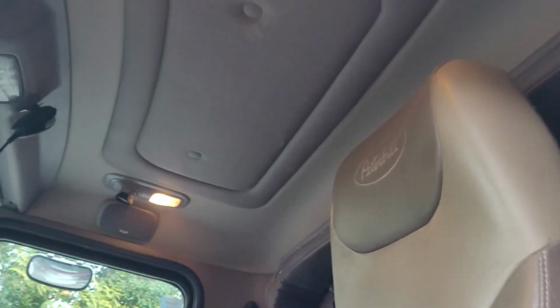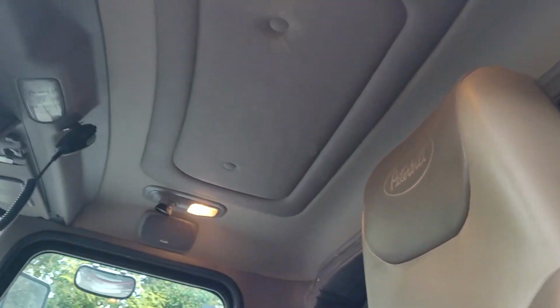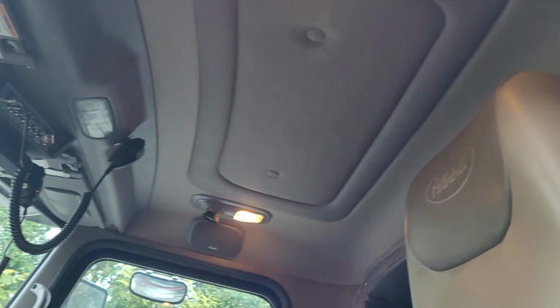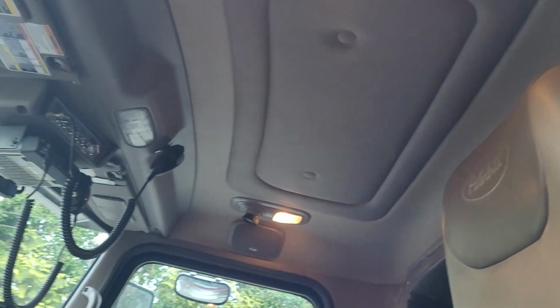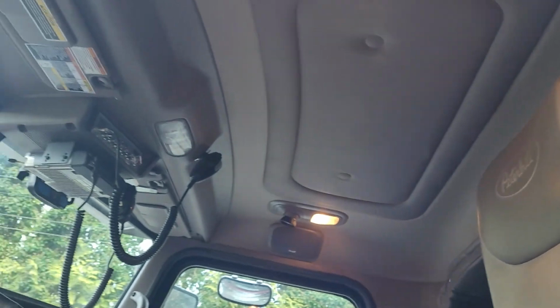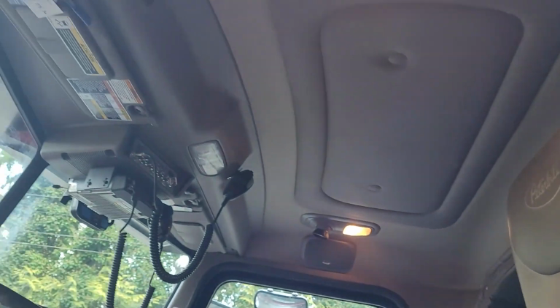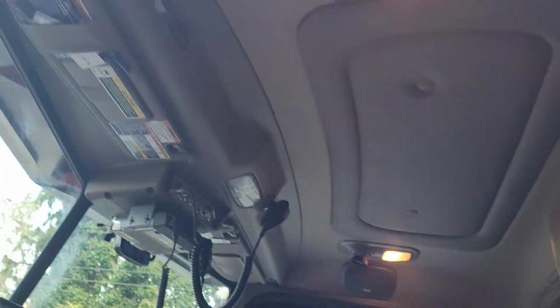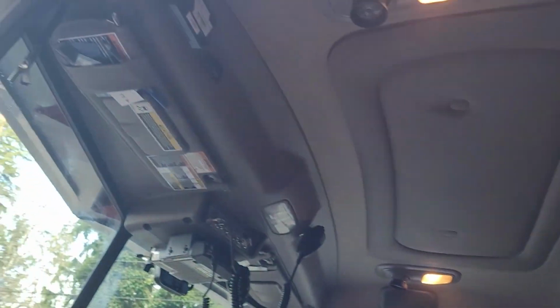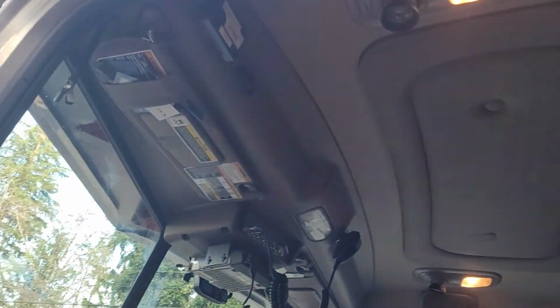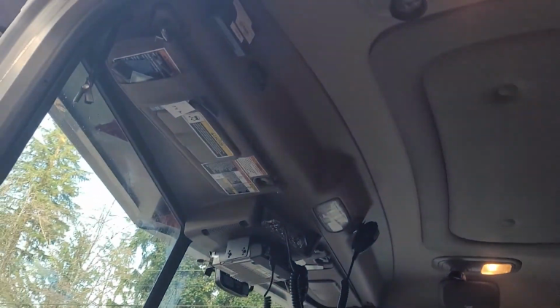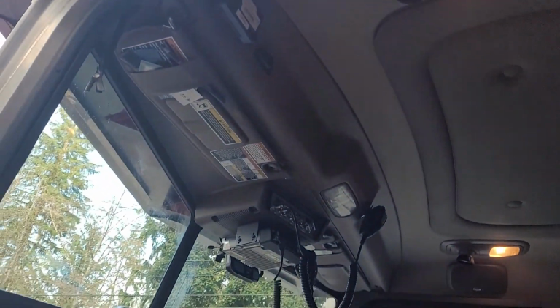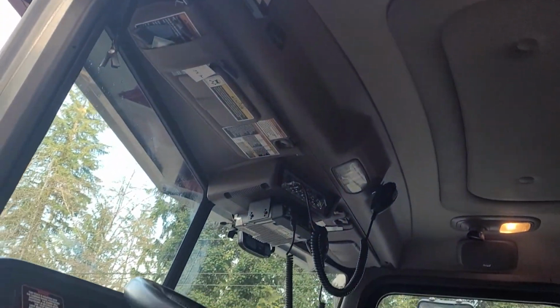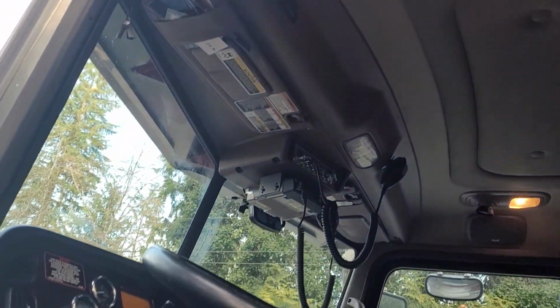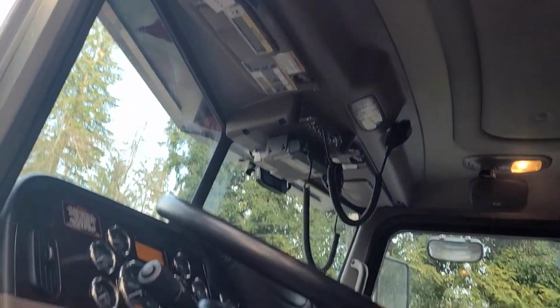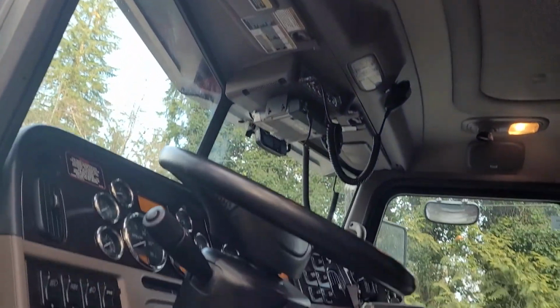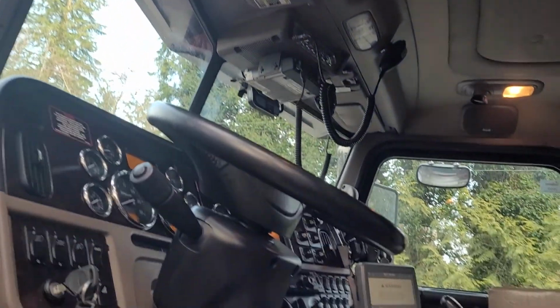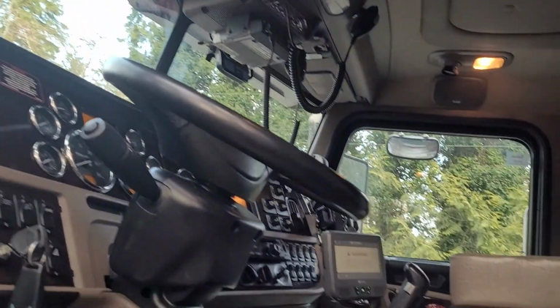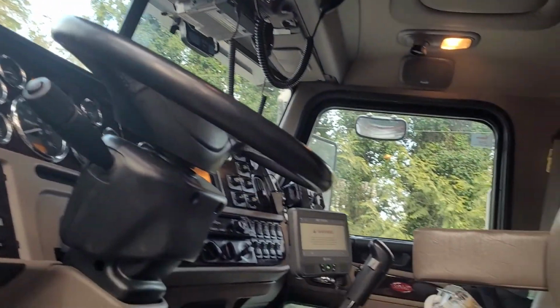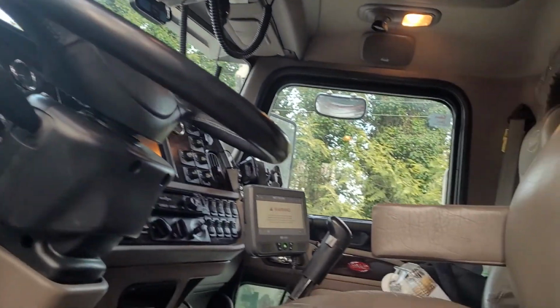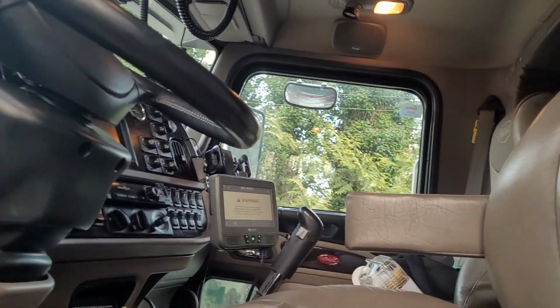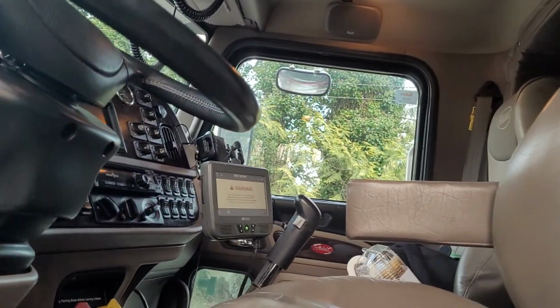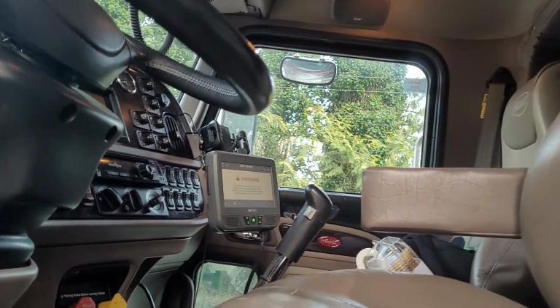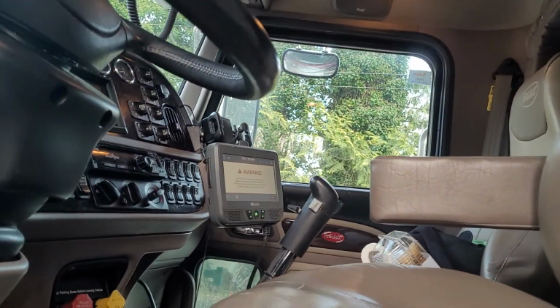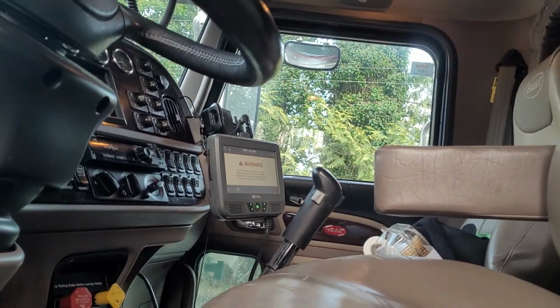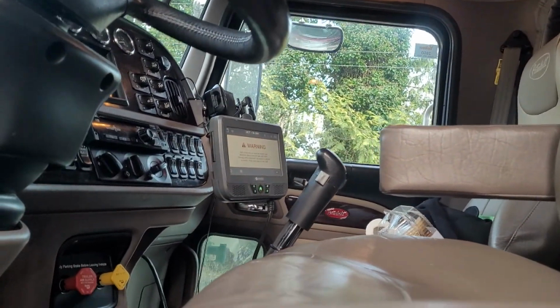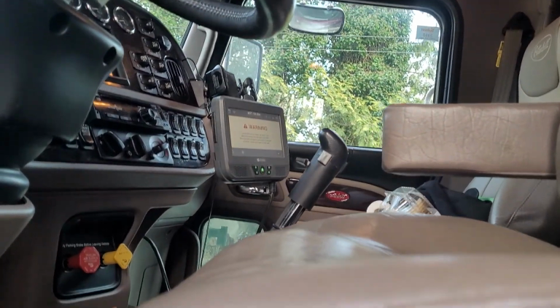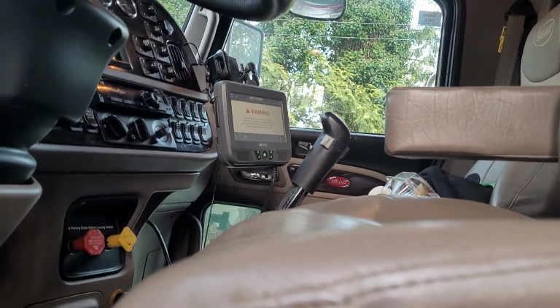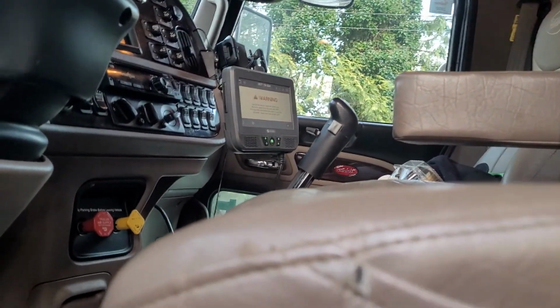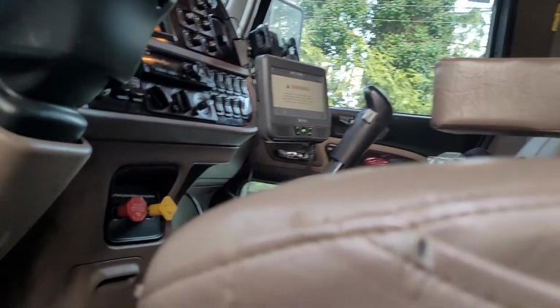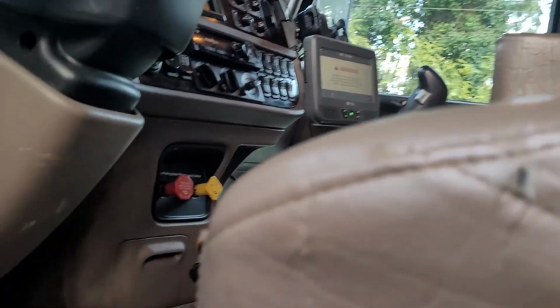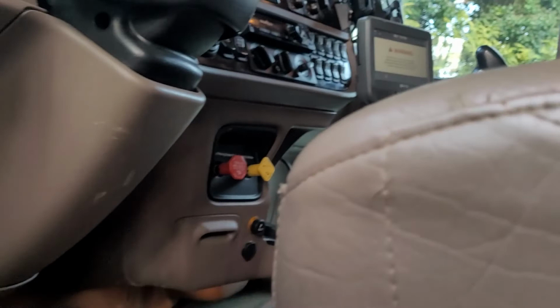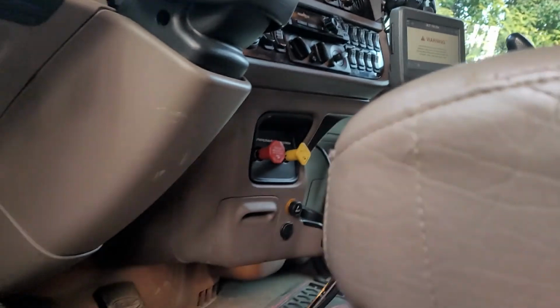Brand new — well, not brand new, but 200,000 clicks on her now.